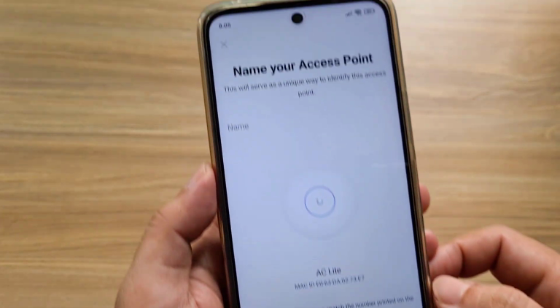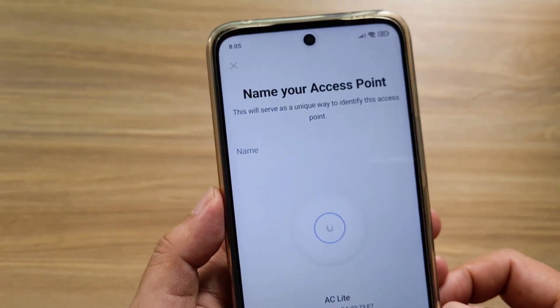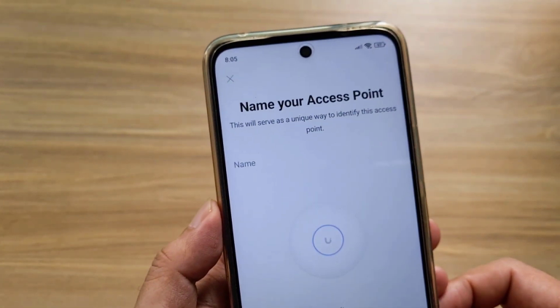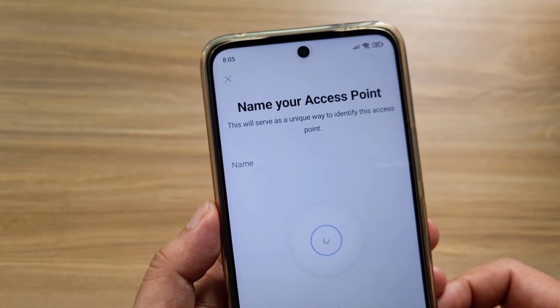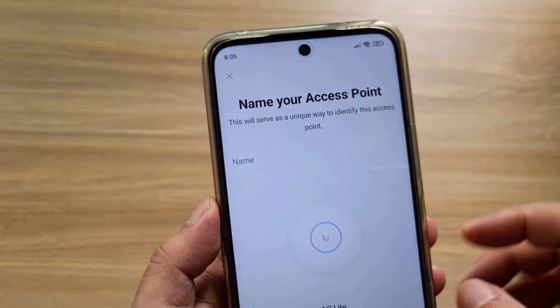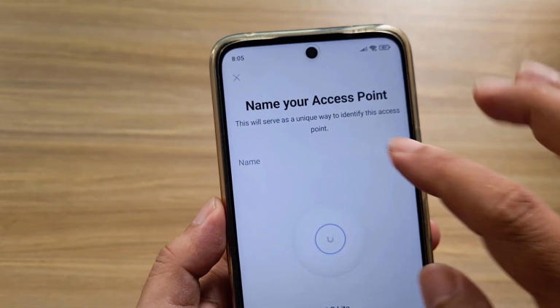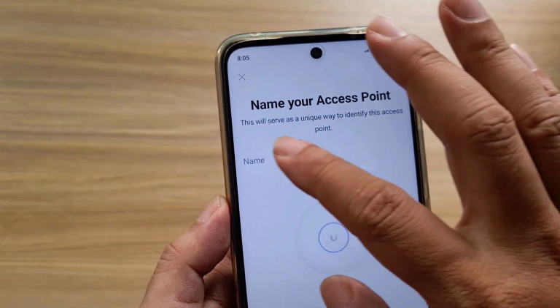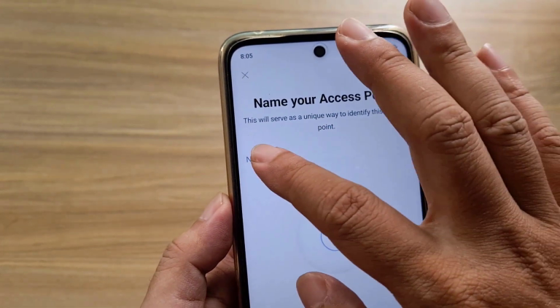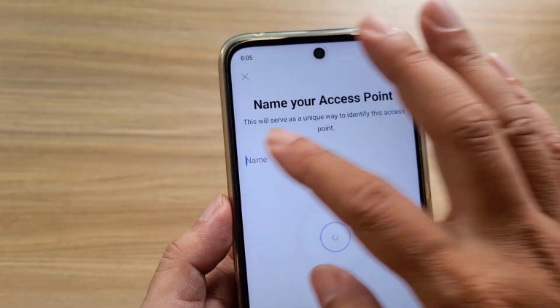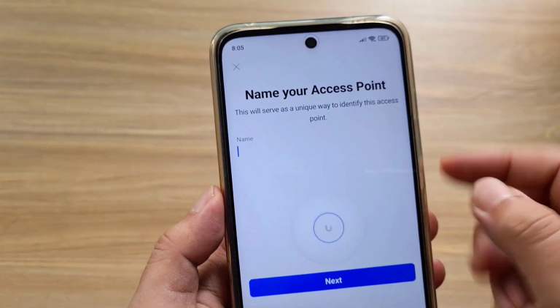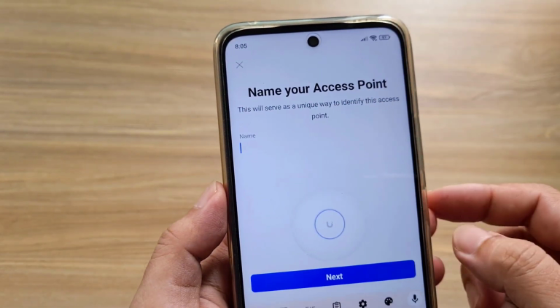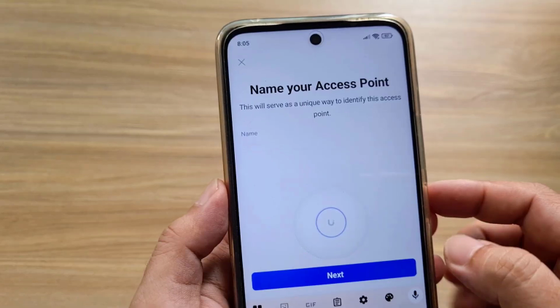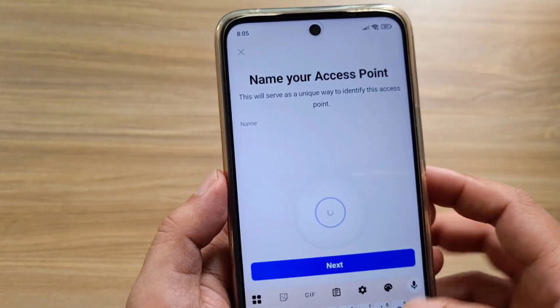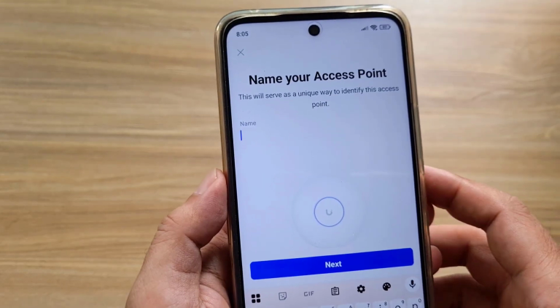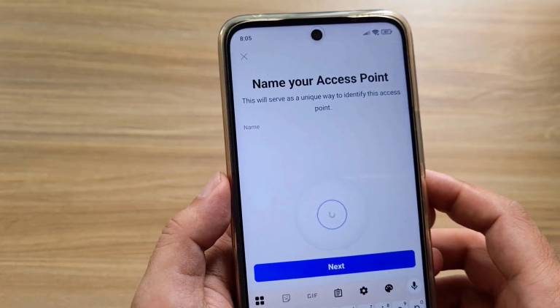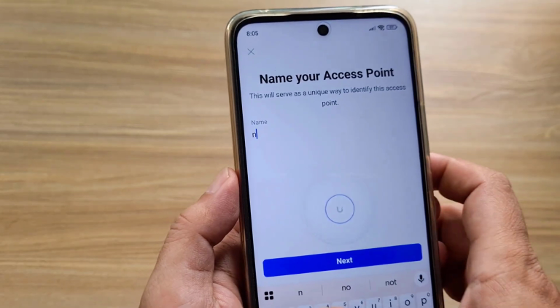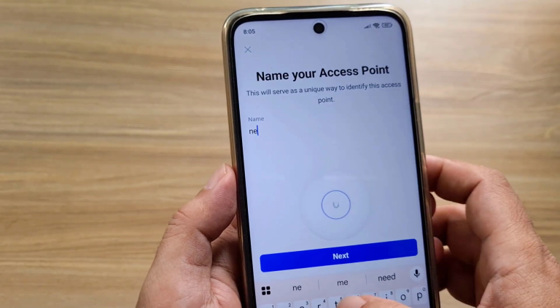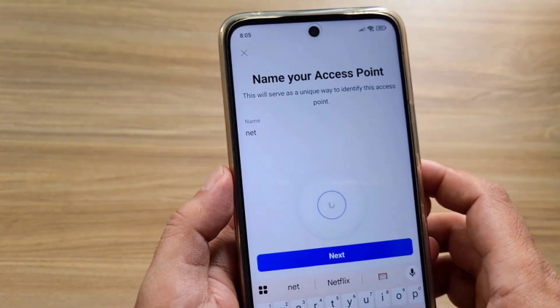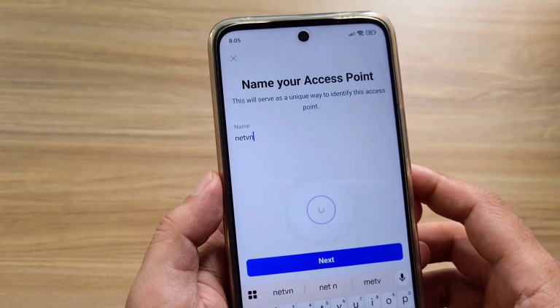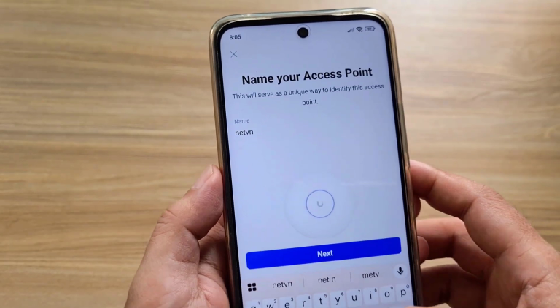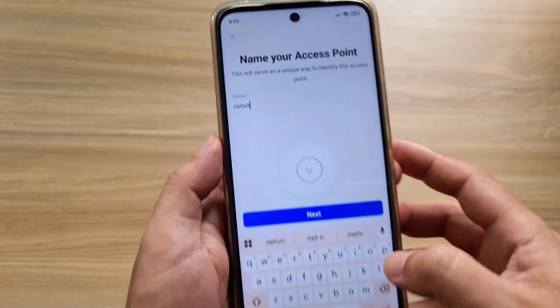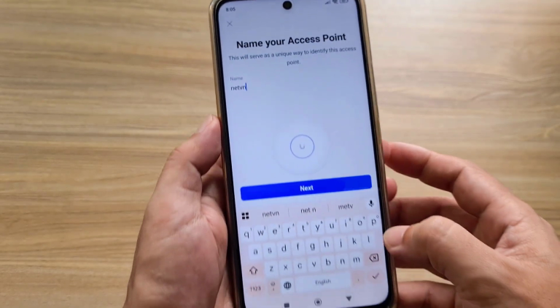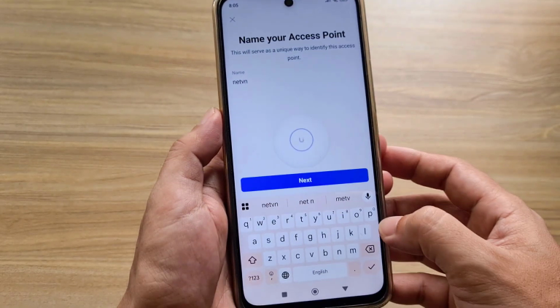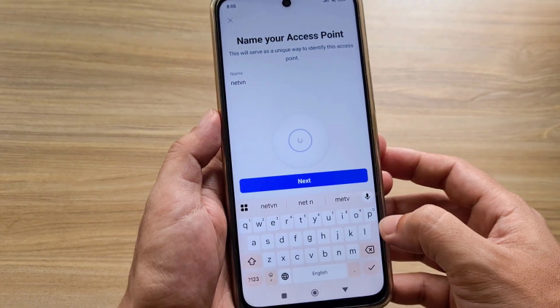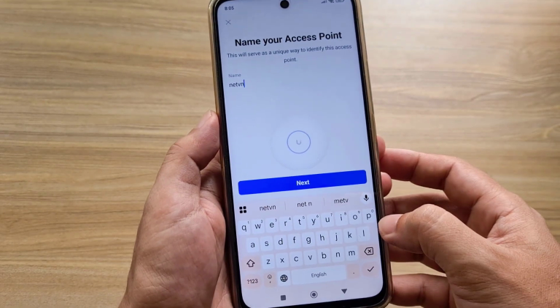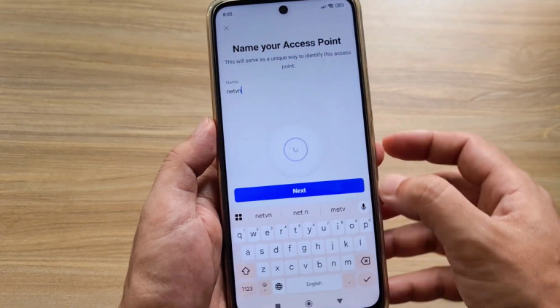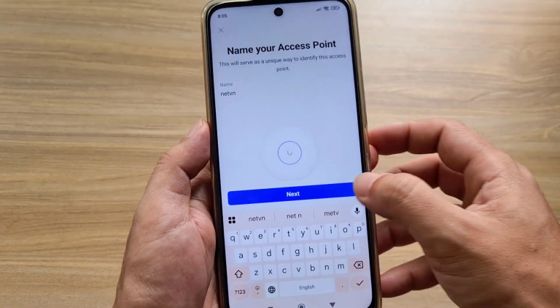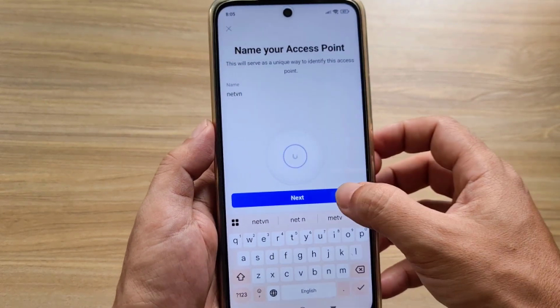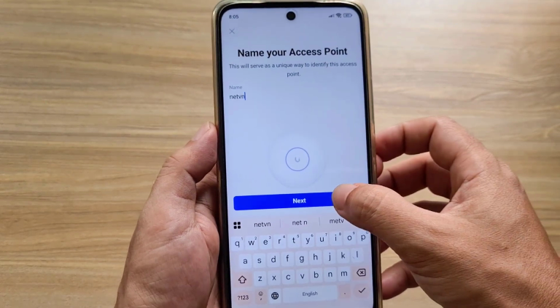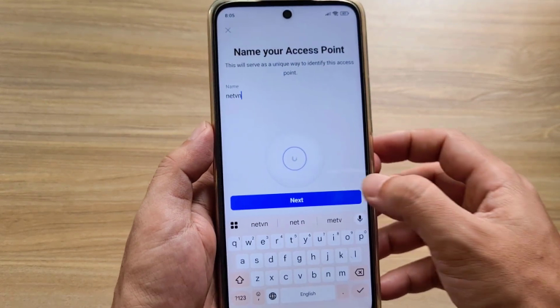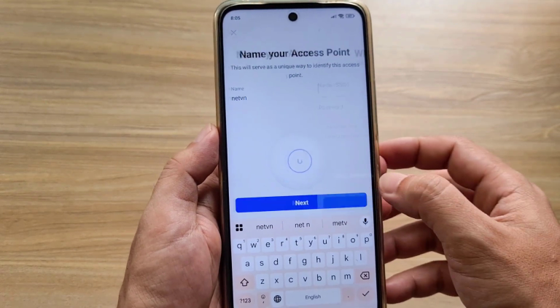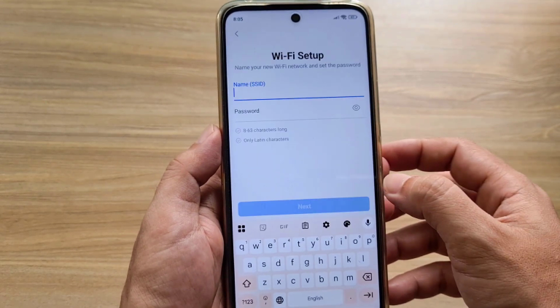Name your access point. You name it according to your own wishes, or name it according to the location where you install it. Next.